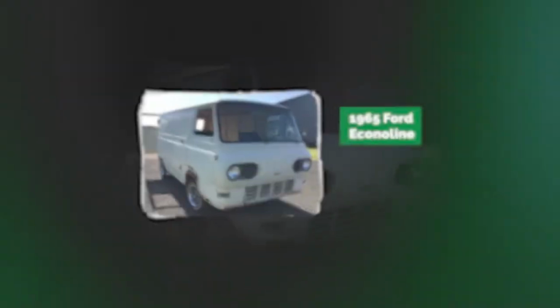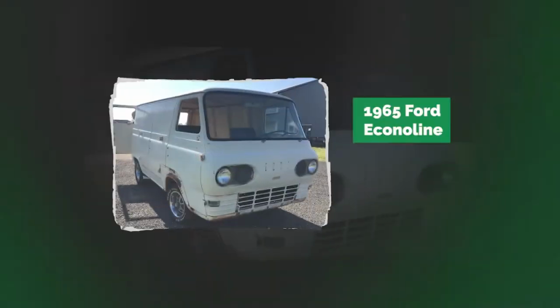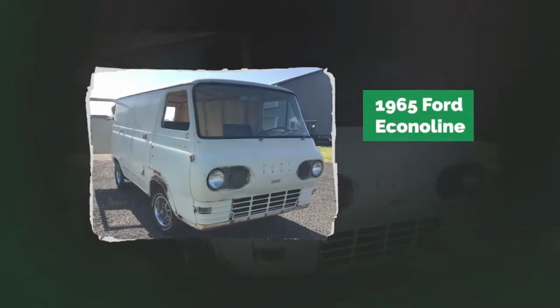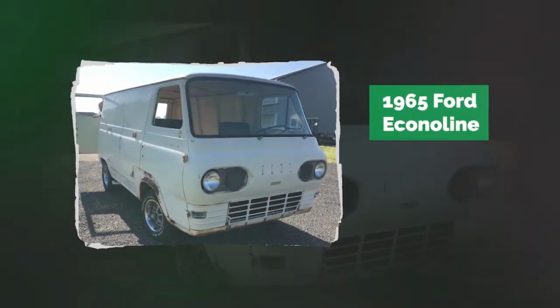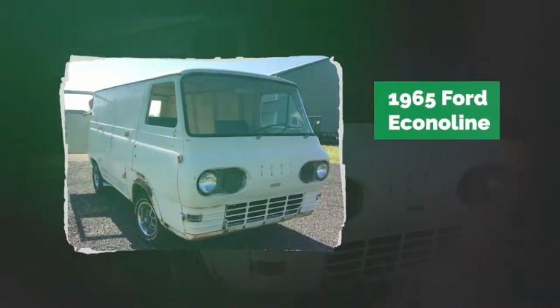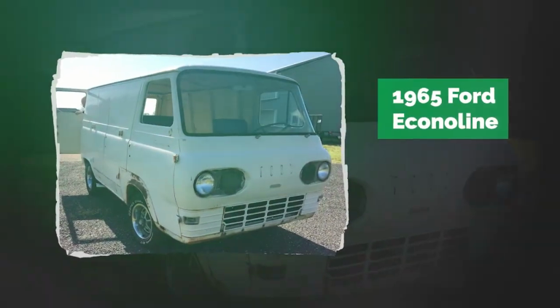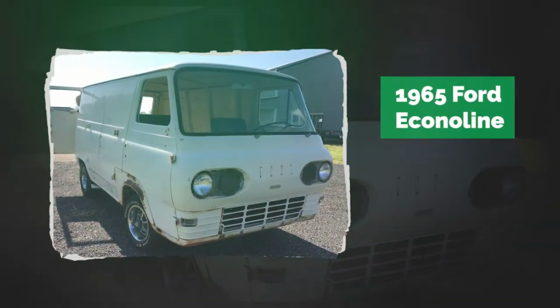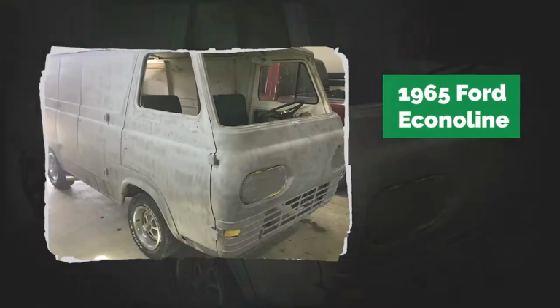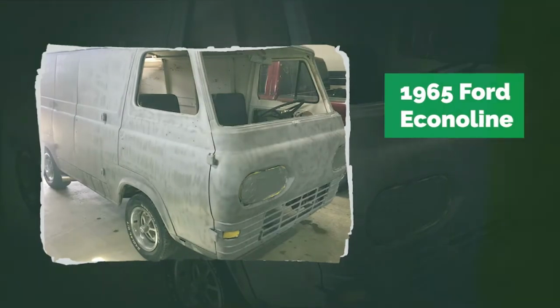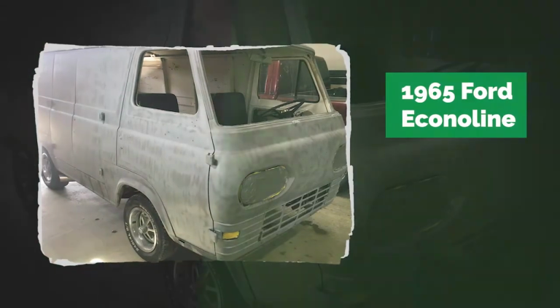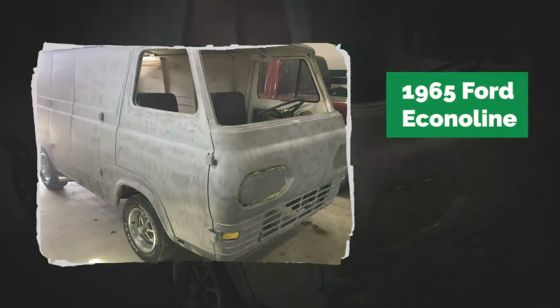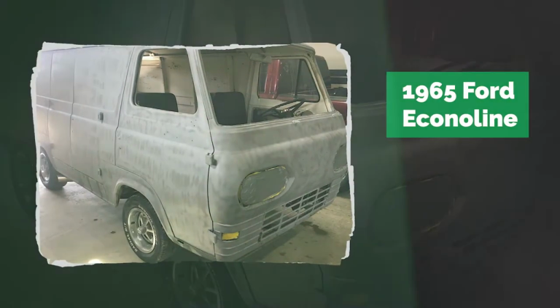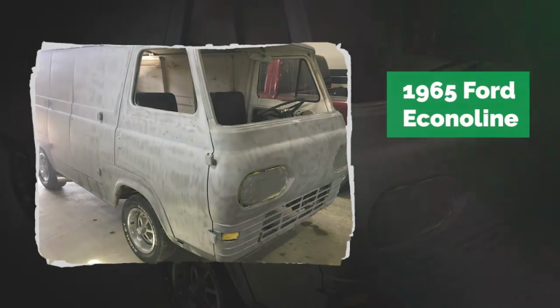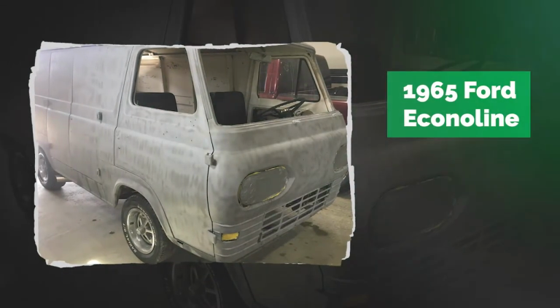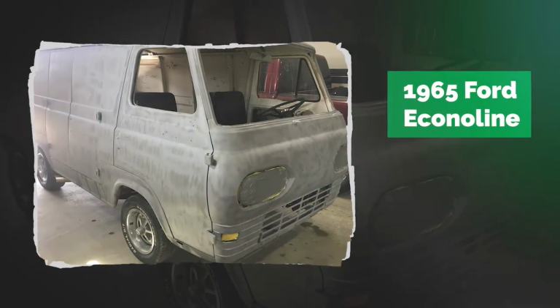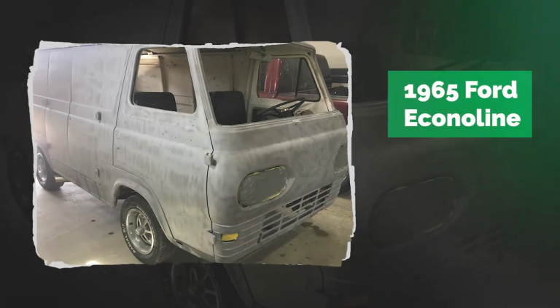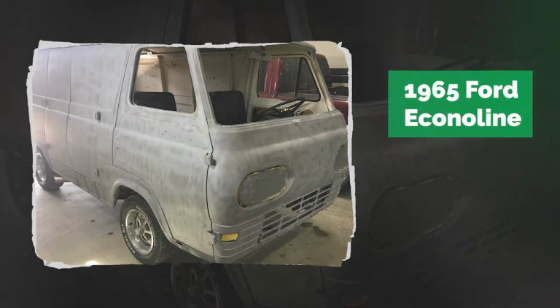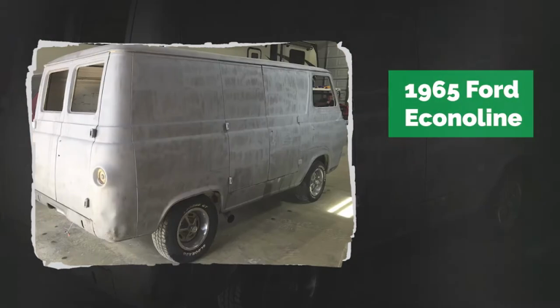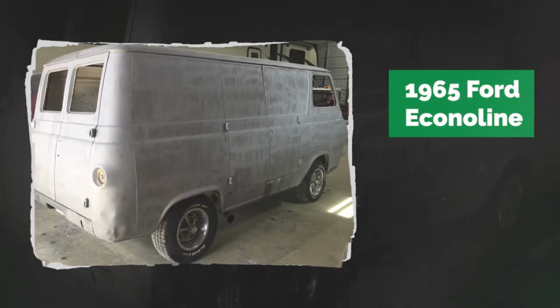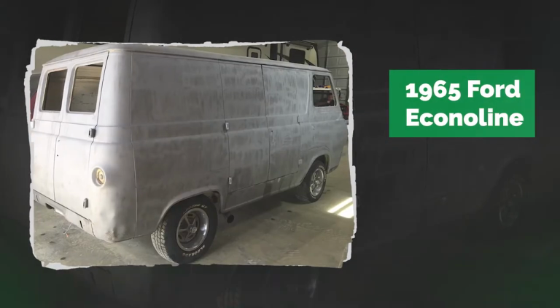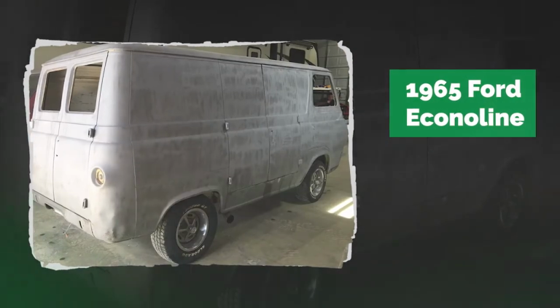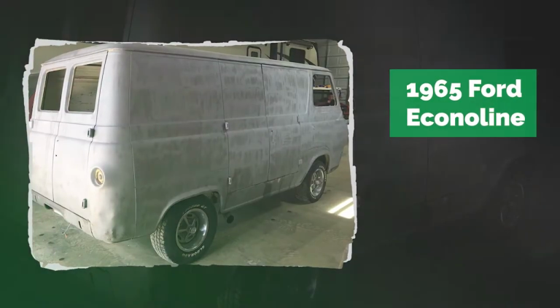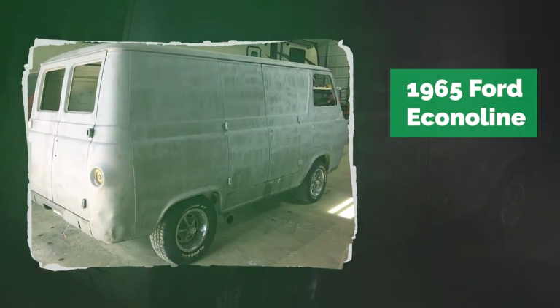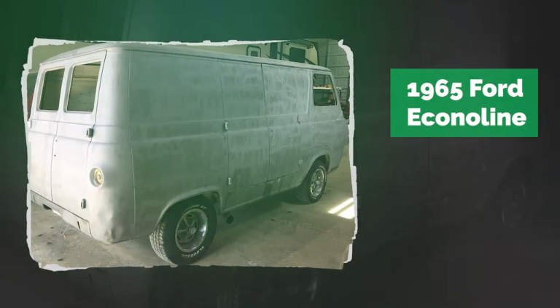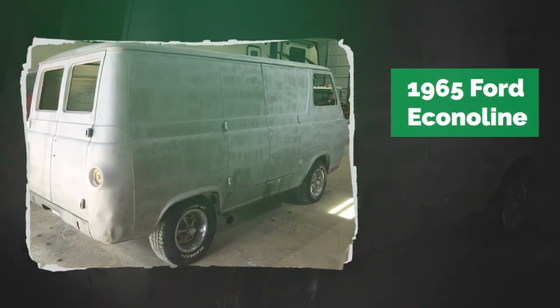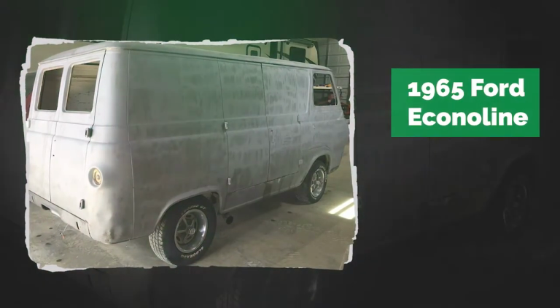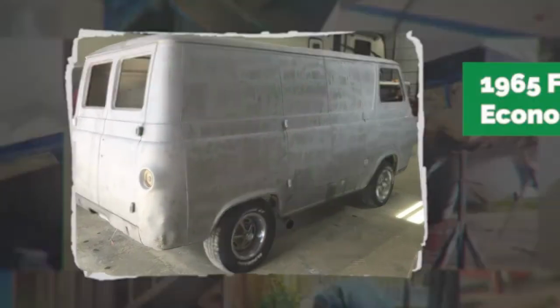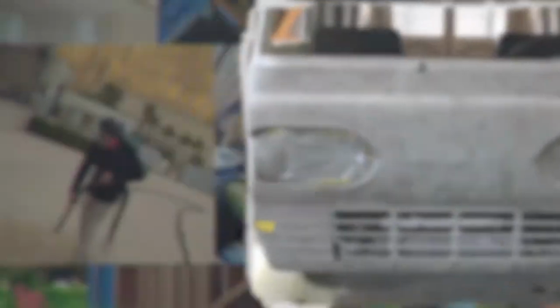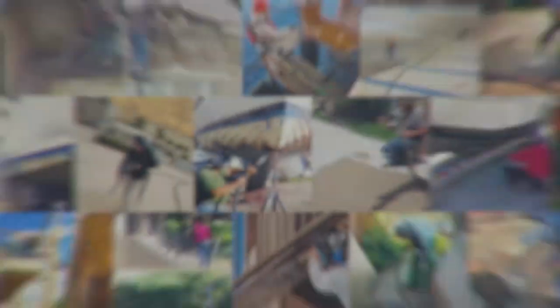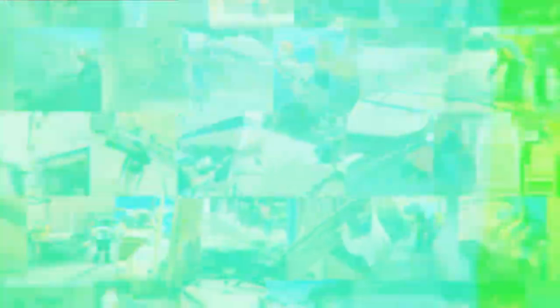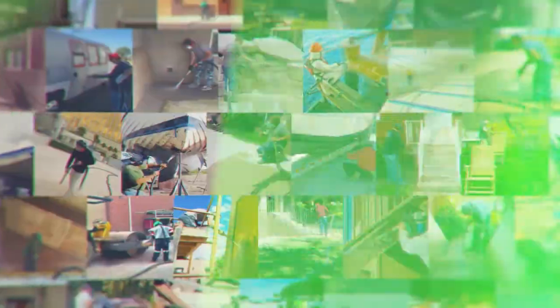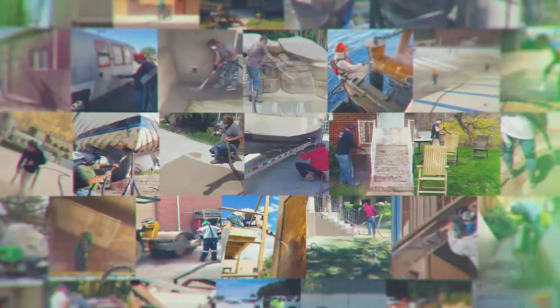This 1965 Ford van was stripped wet to avoid warping the long panels. Now it's ready for new paint.